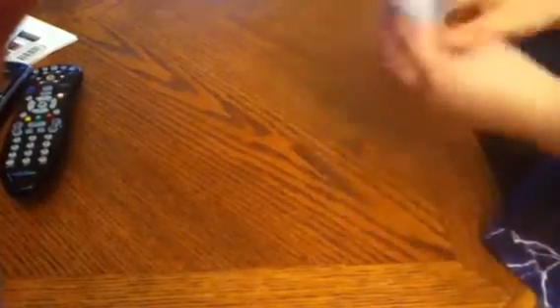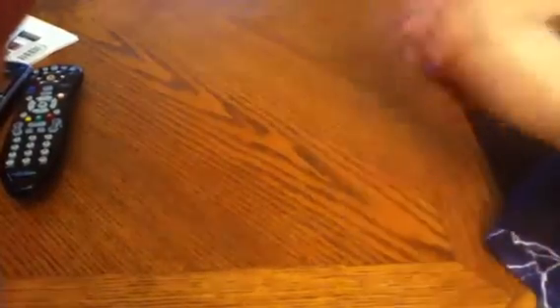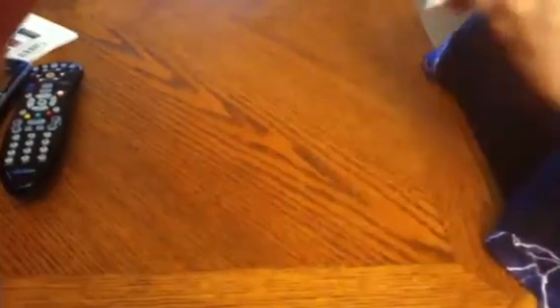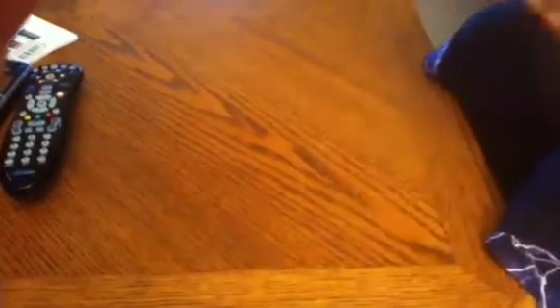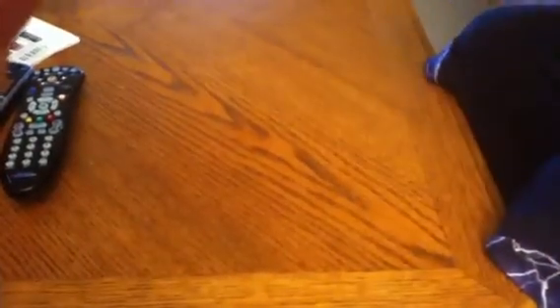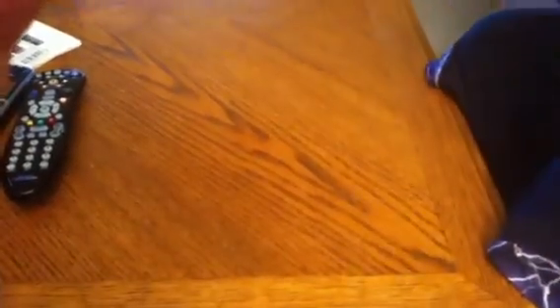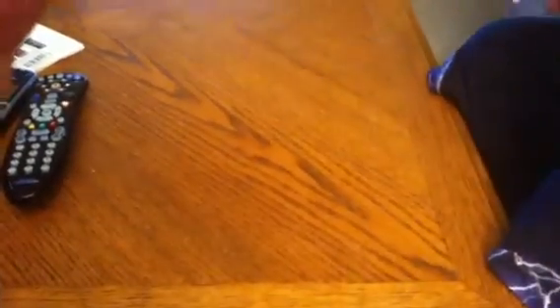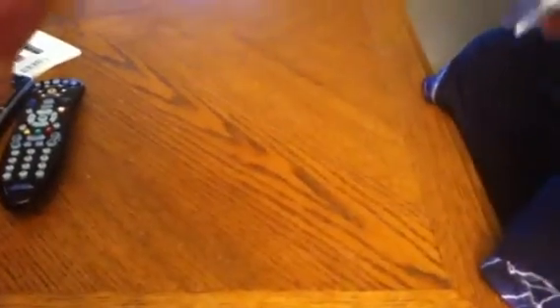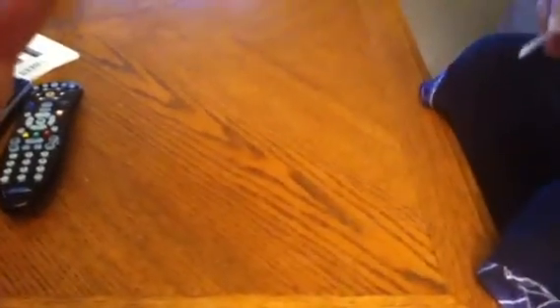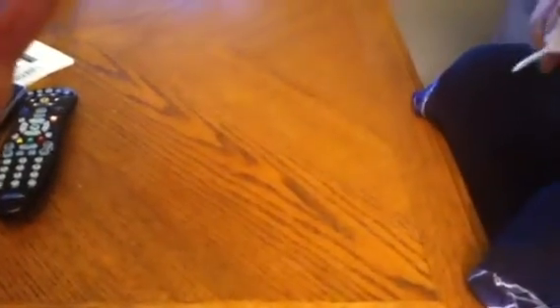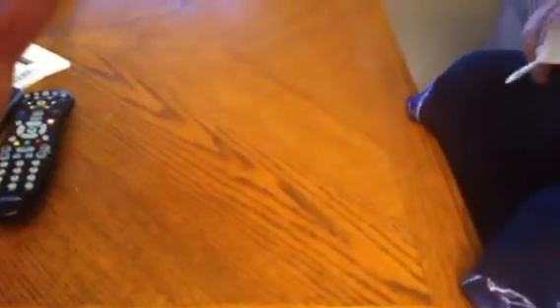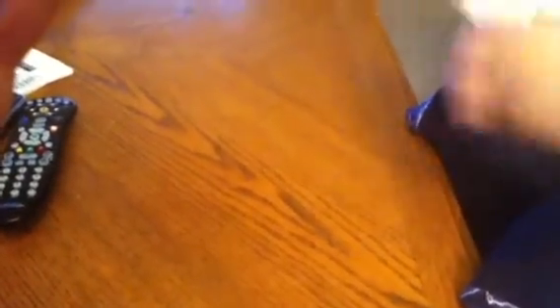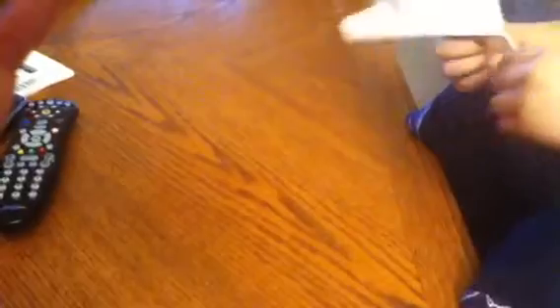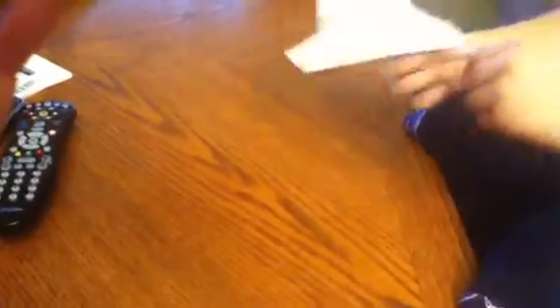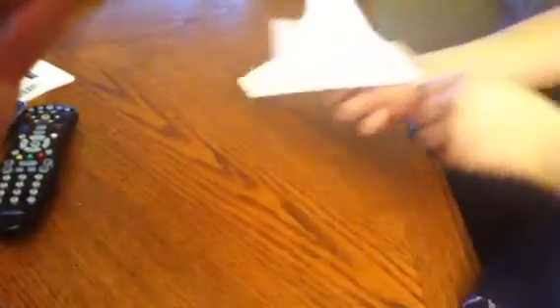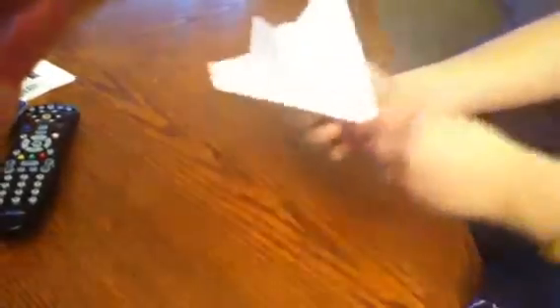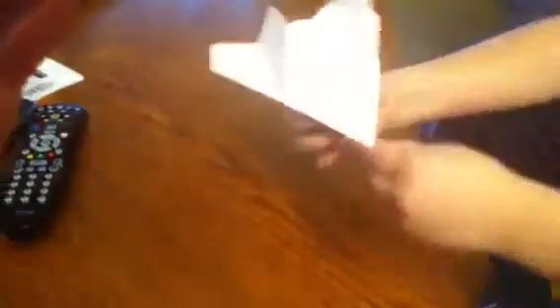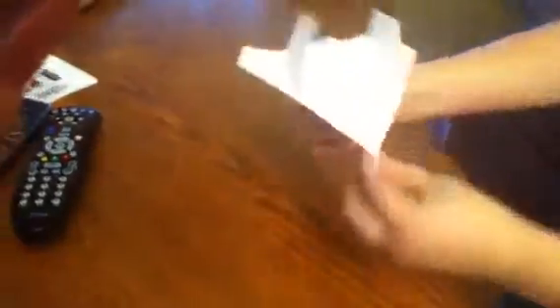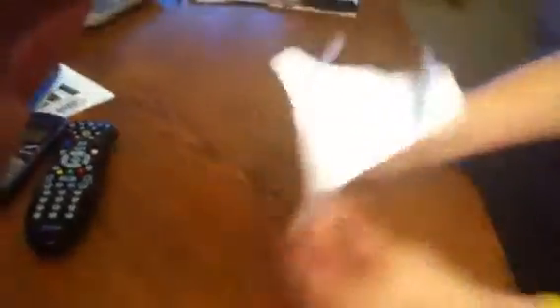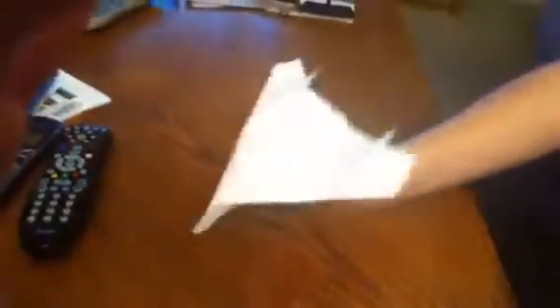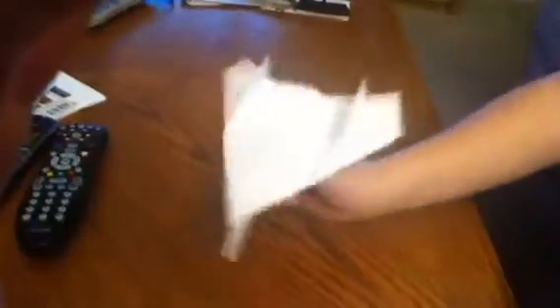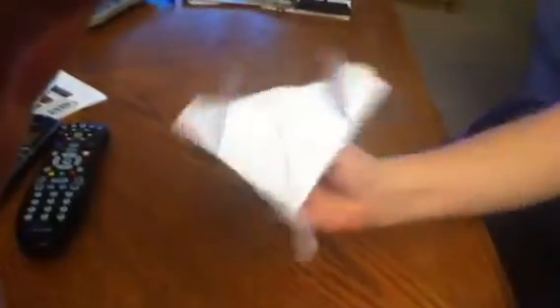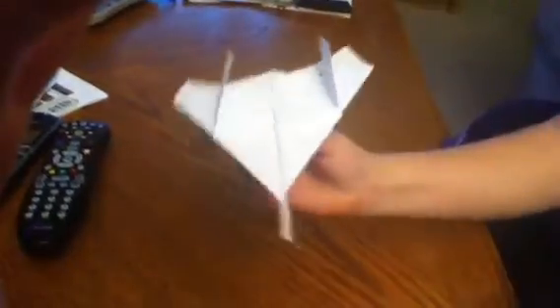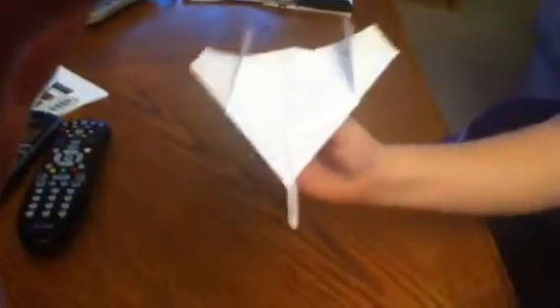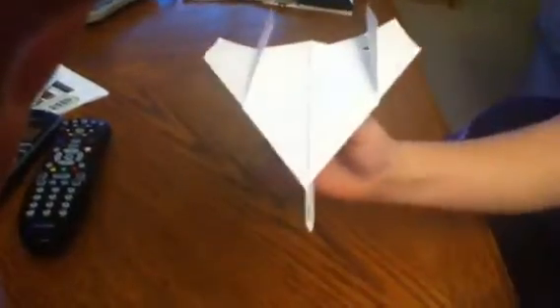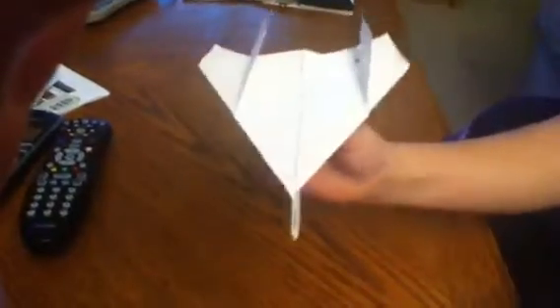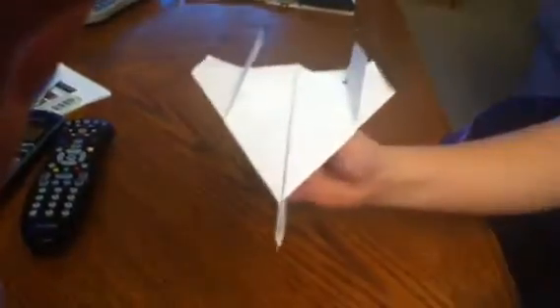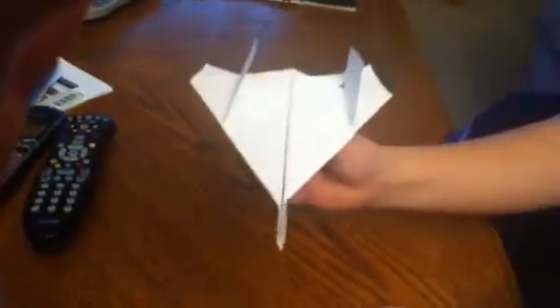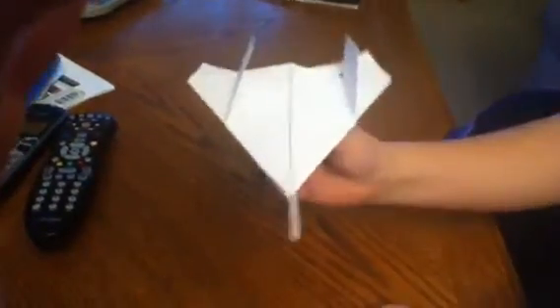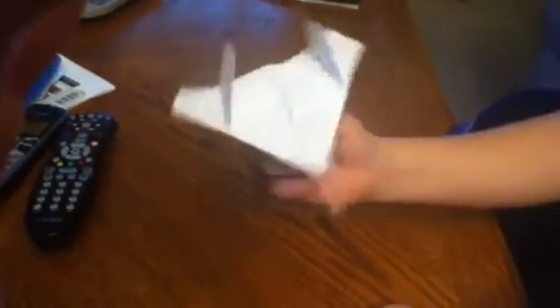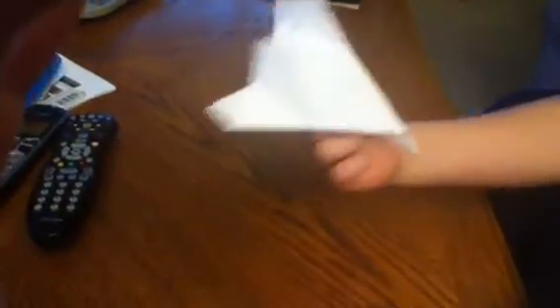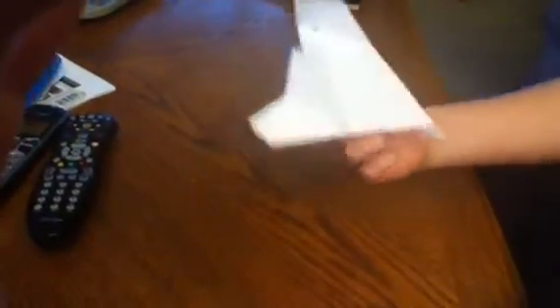And then it should look like this. Should look like this. Okay, done.